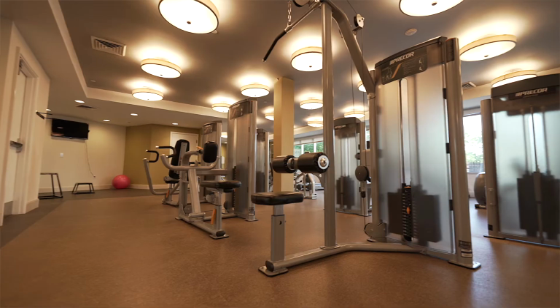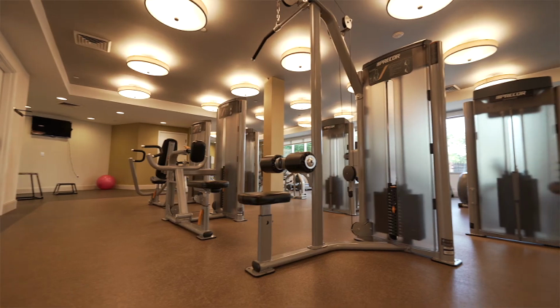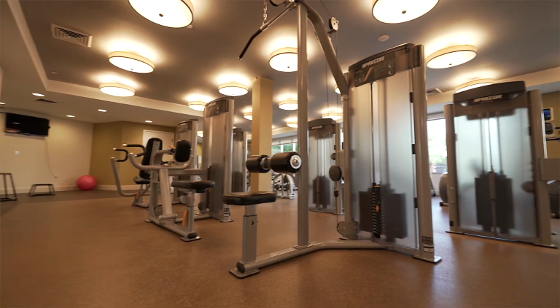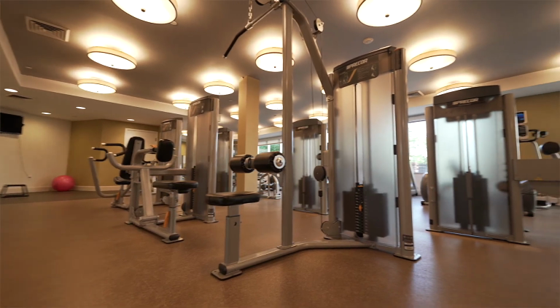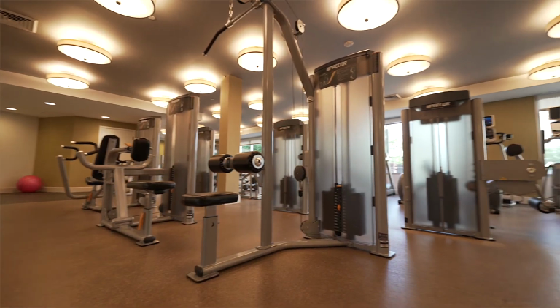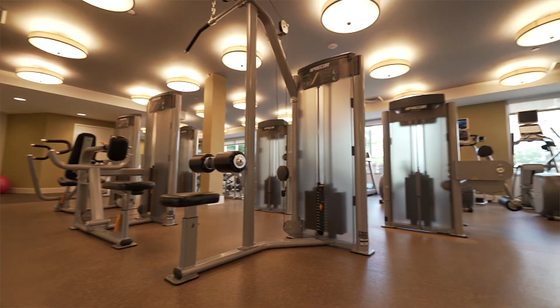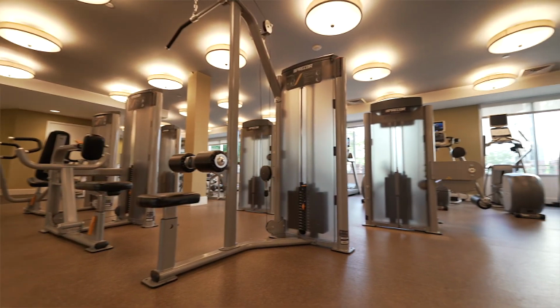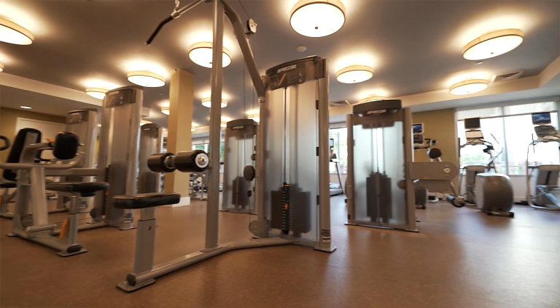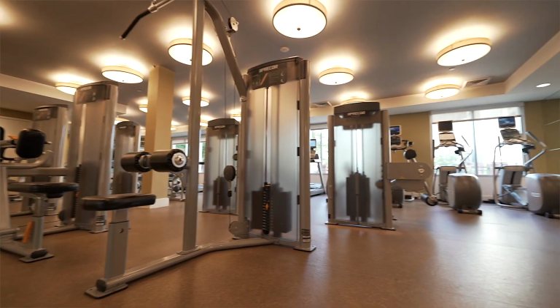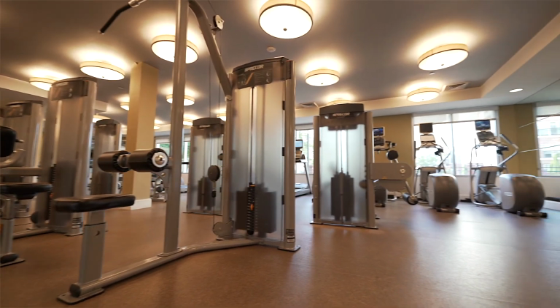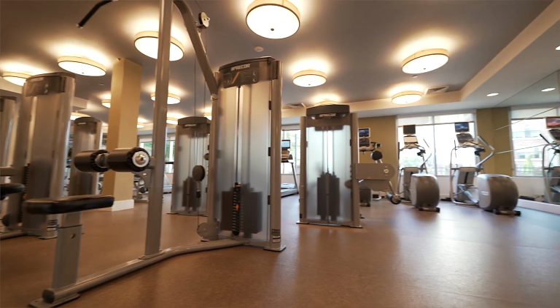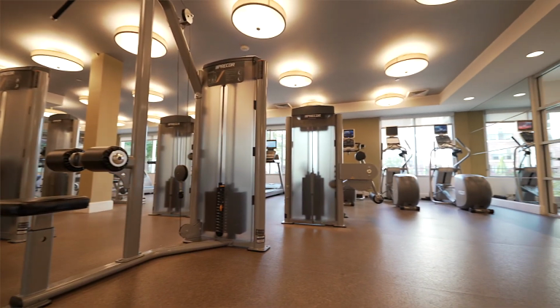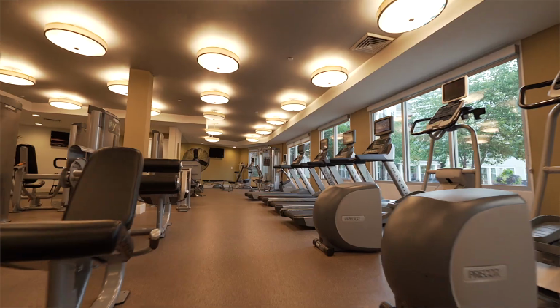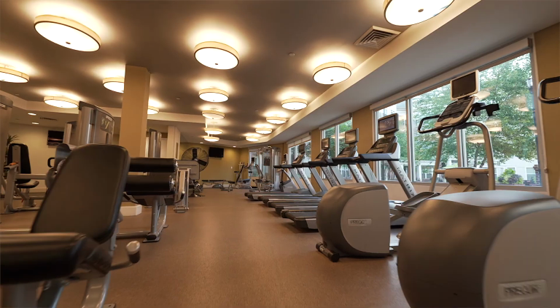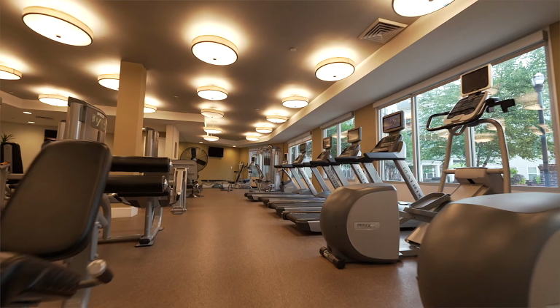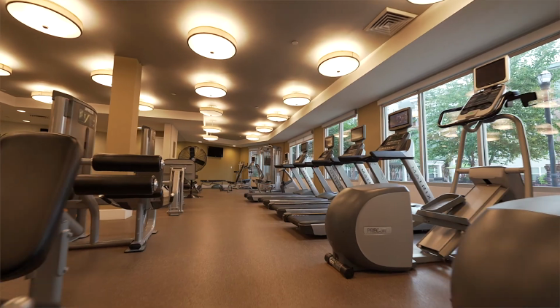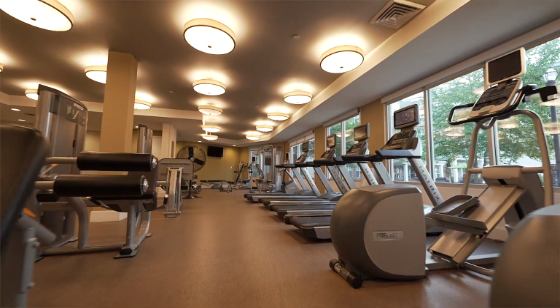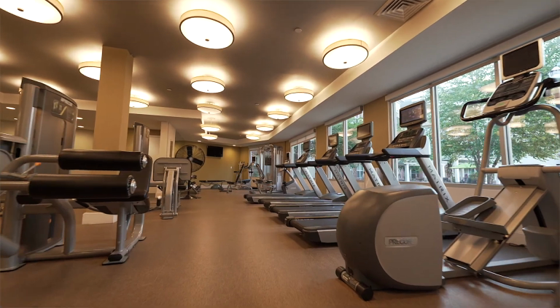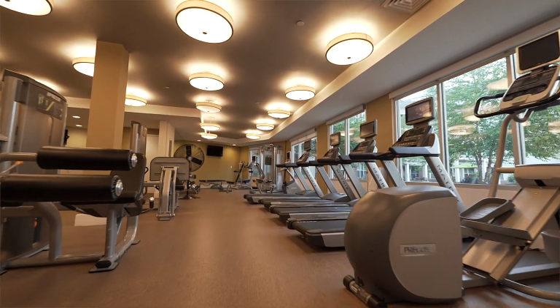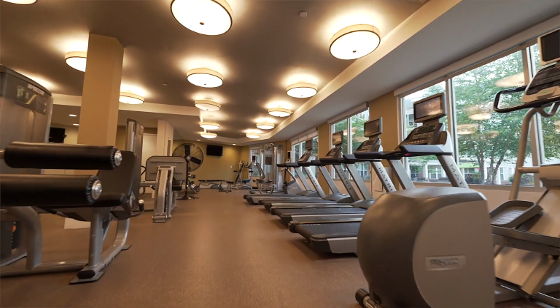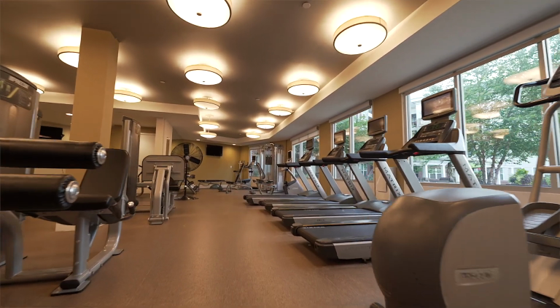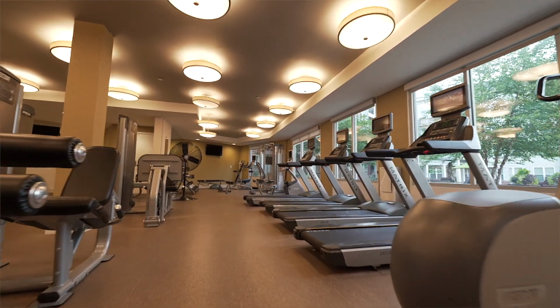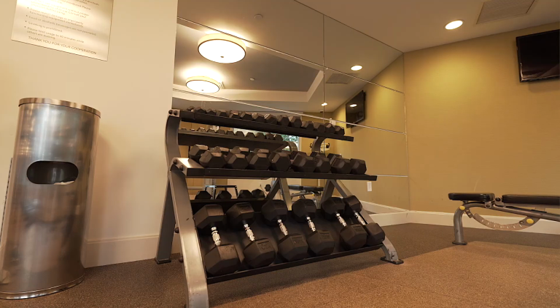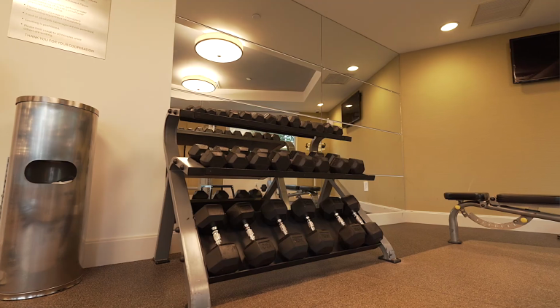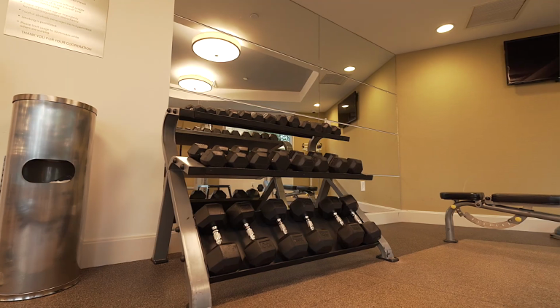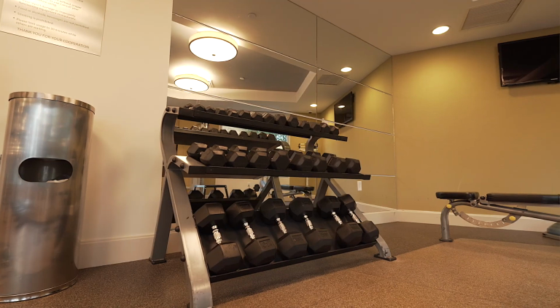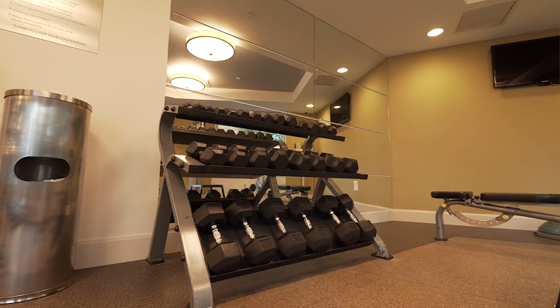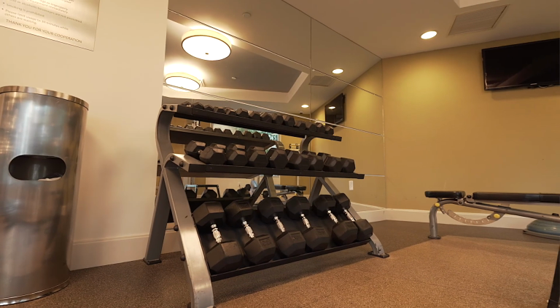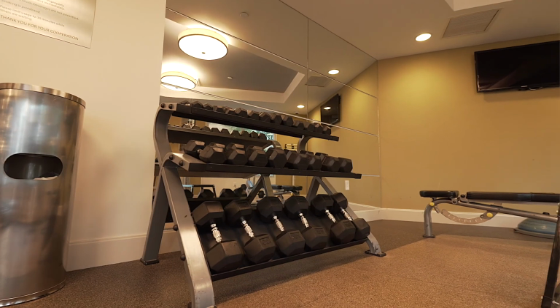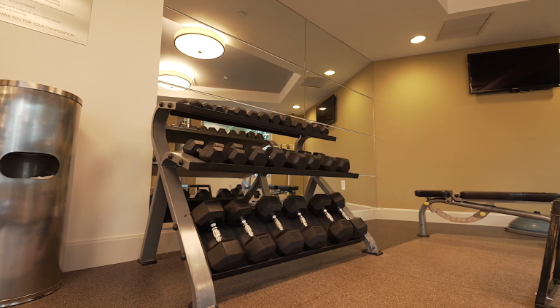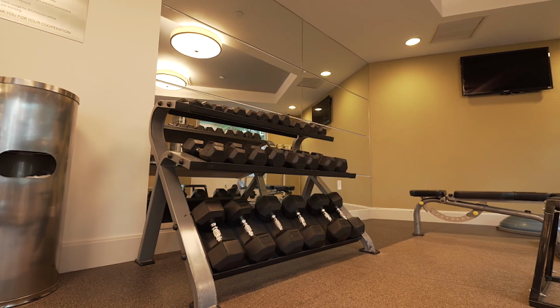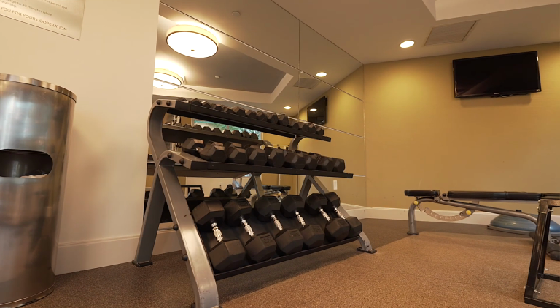Our 24-hour state-of-the-art fitness center is fully equipped with everything you need, from cardio machines to free weights.